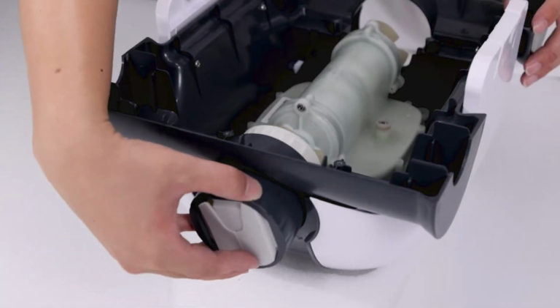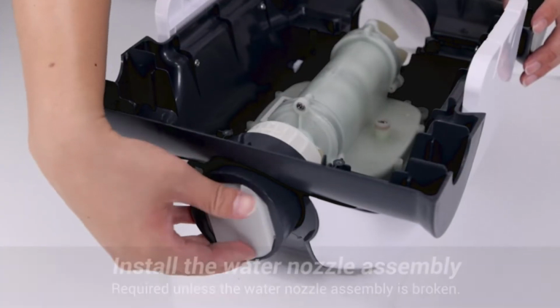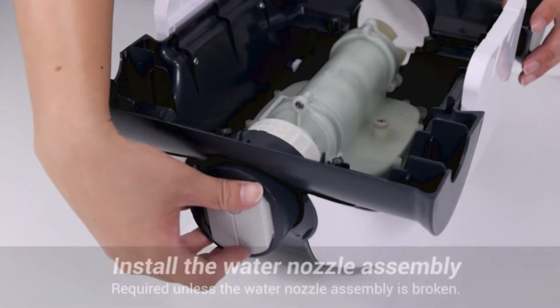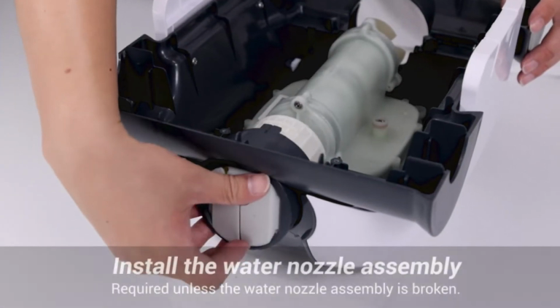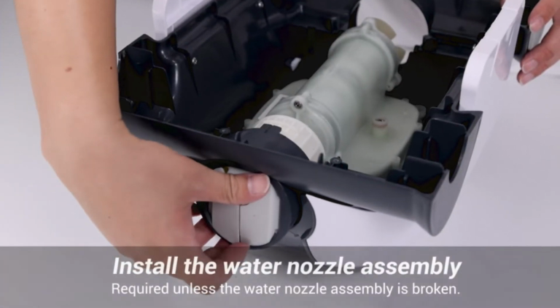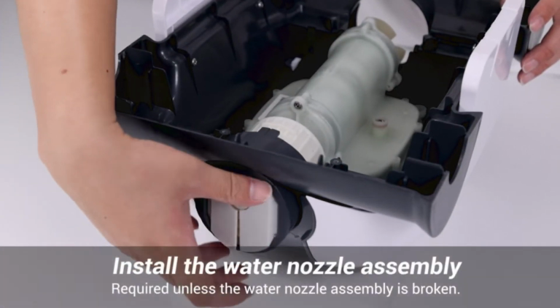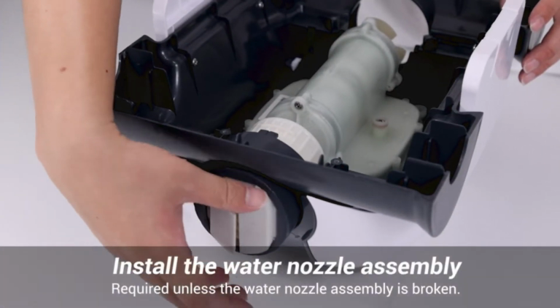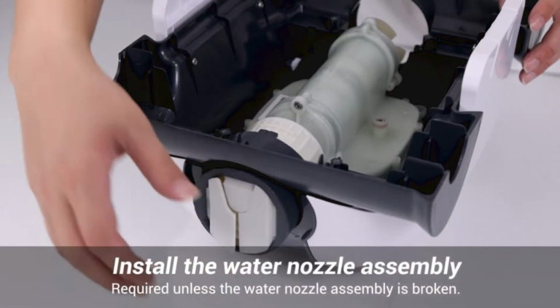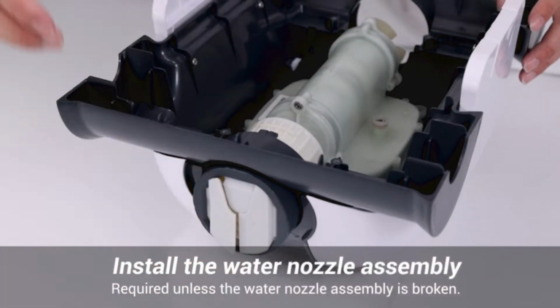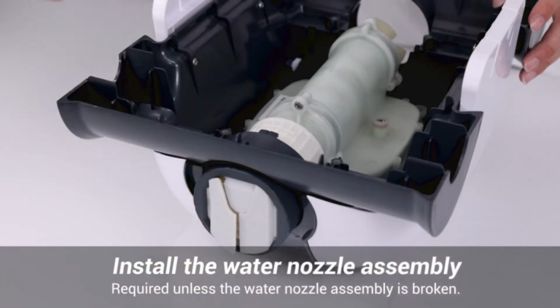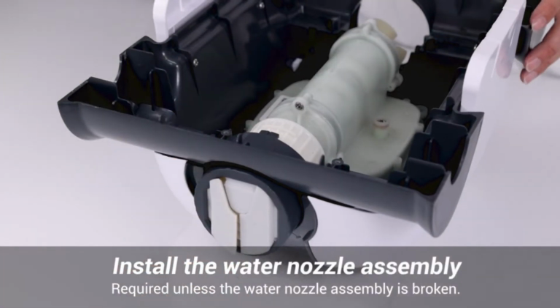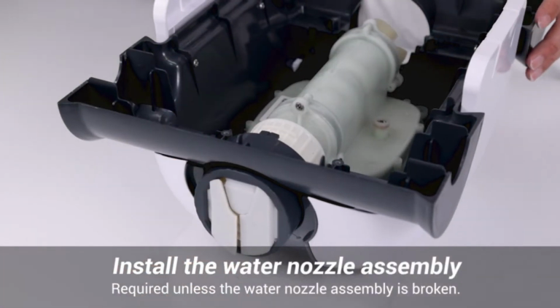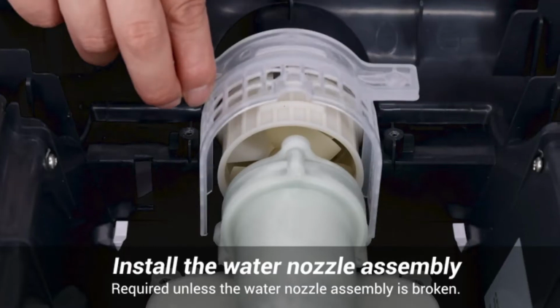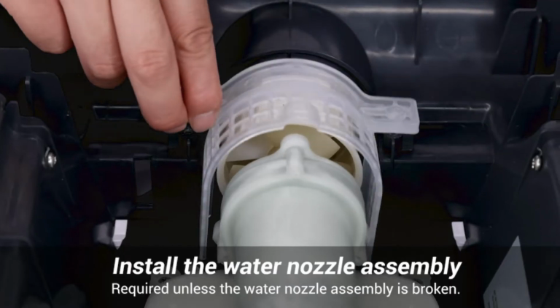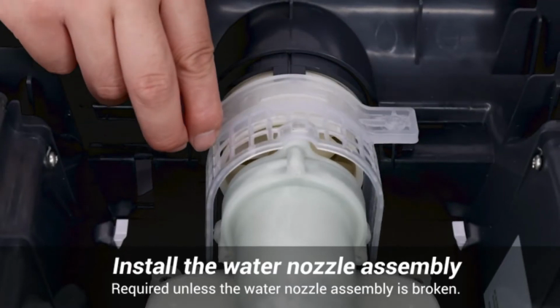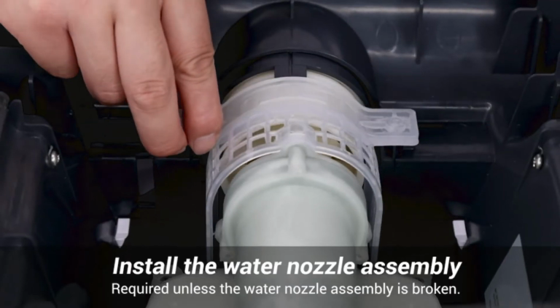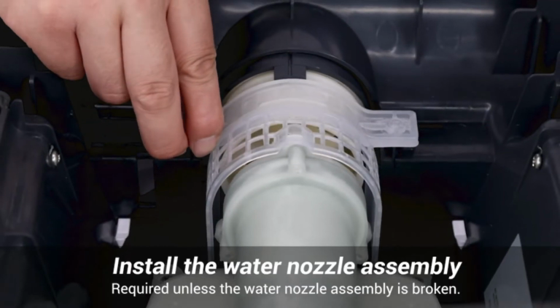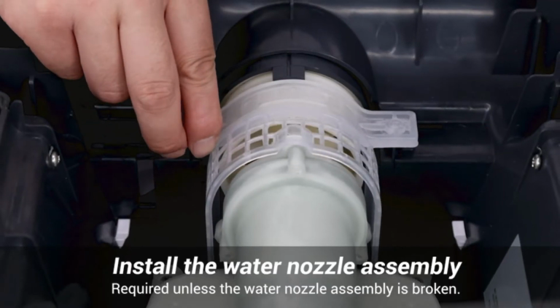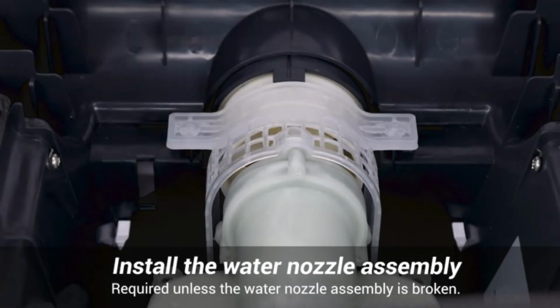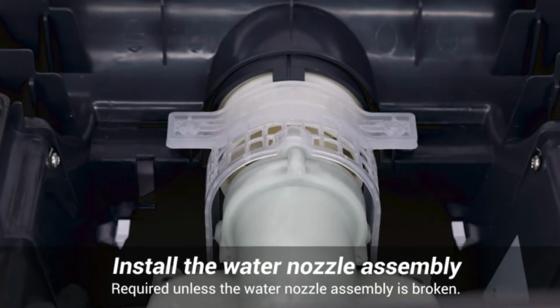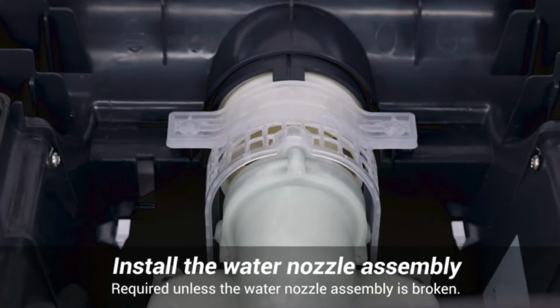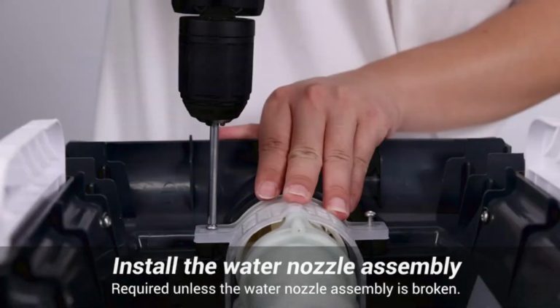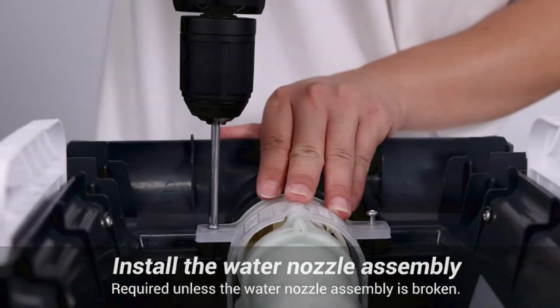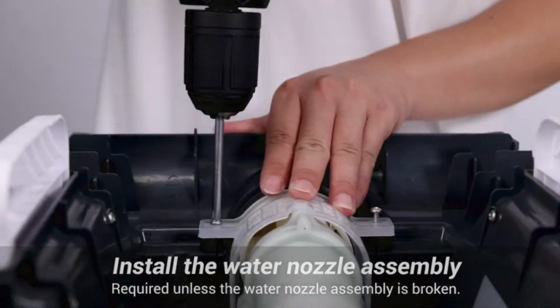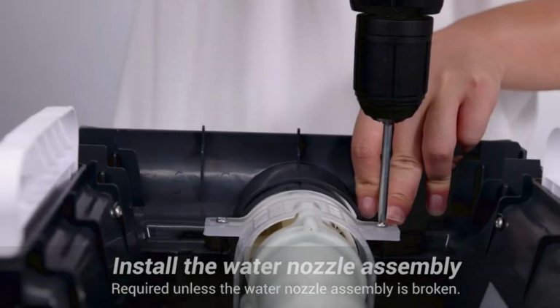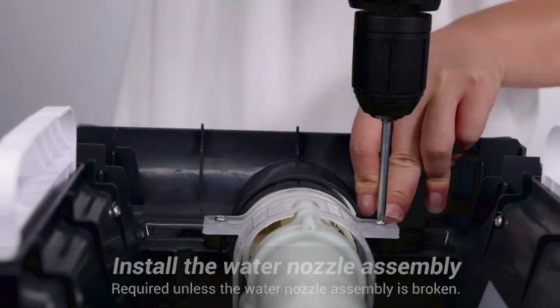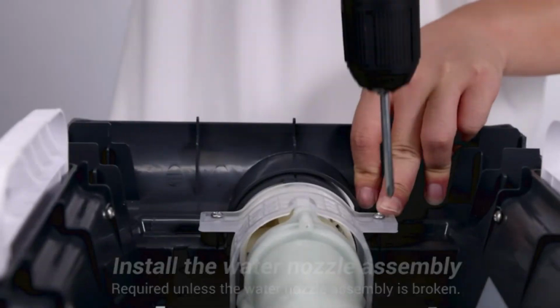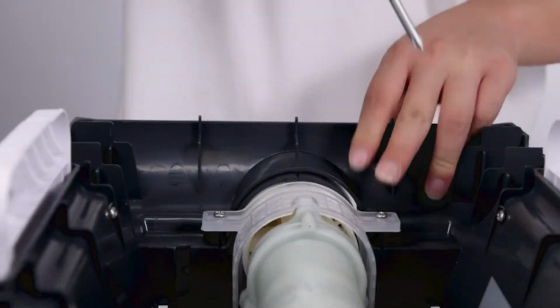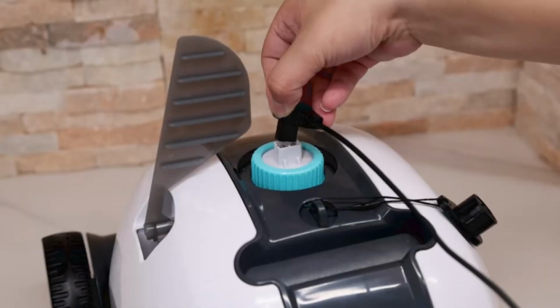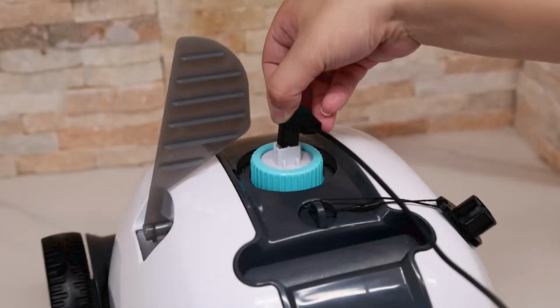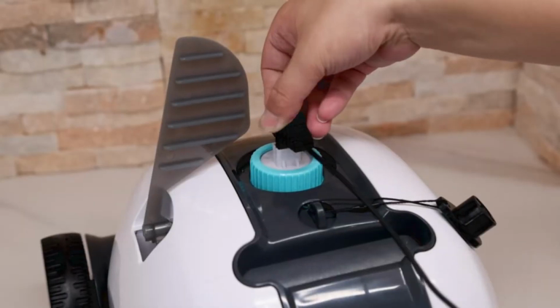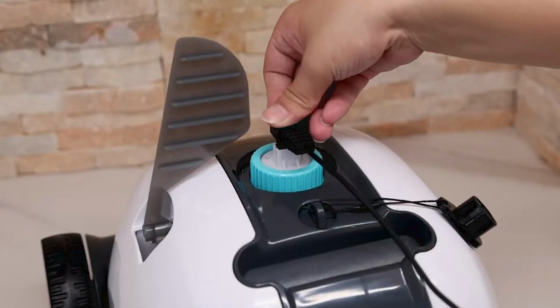Also, this pool vacuum has one independent precision brush, ensuring a meticulous cleaning of your pool.